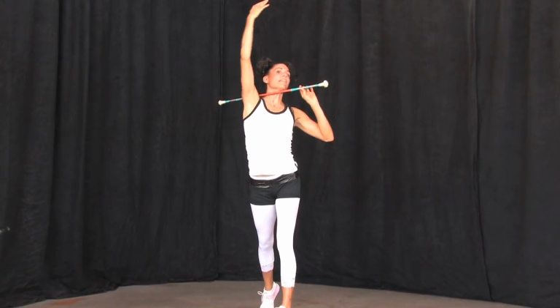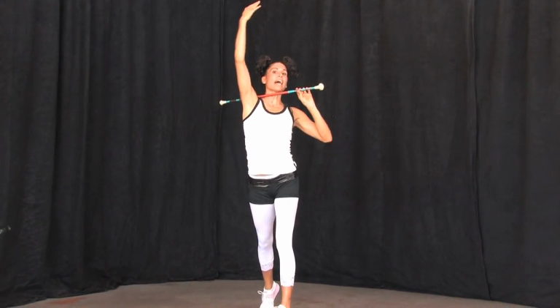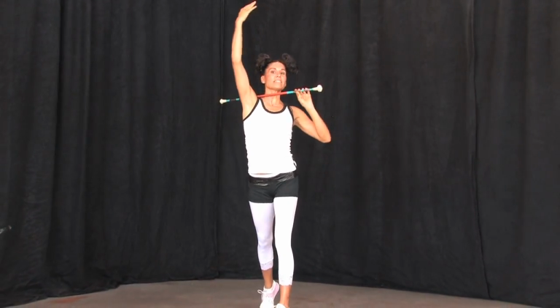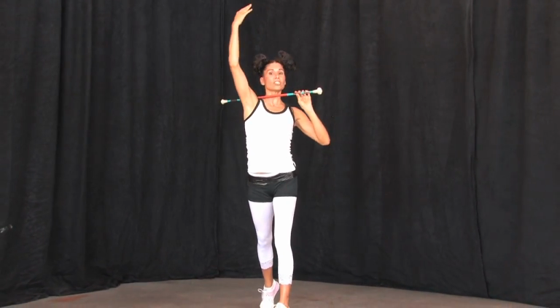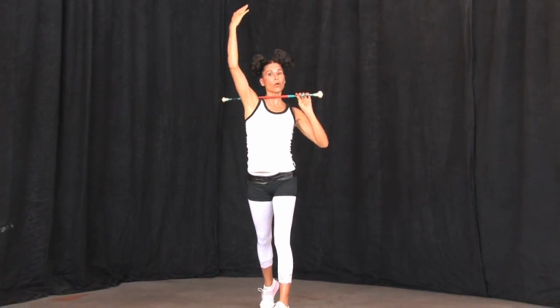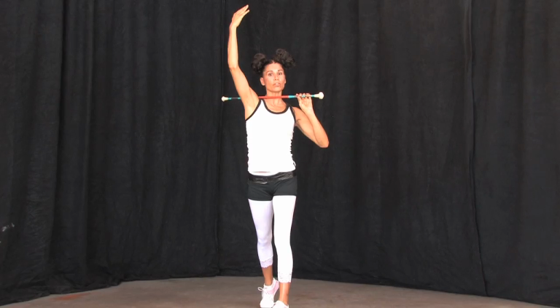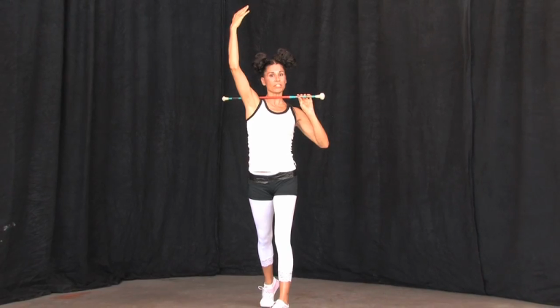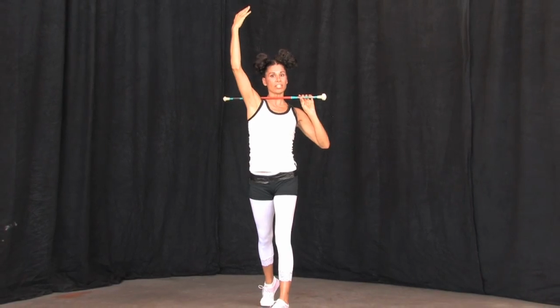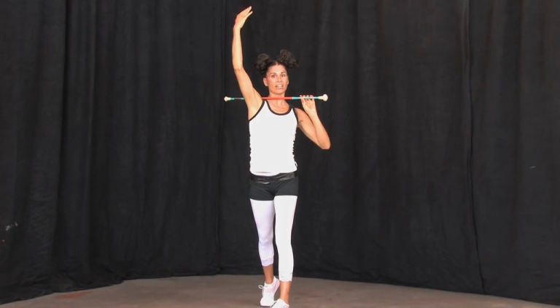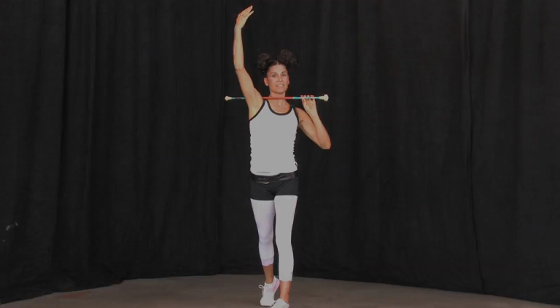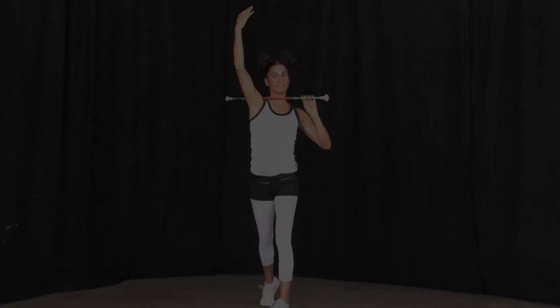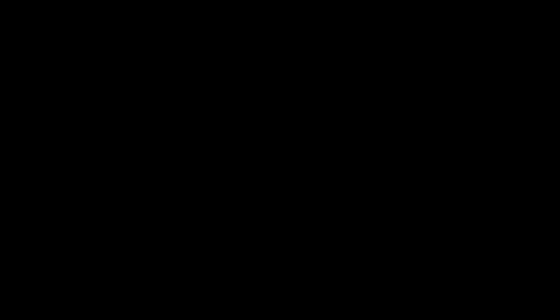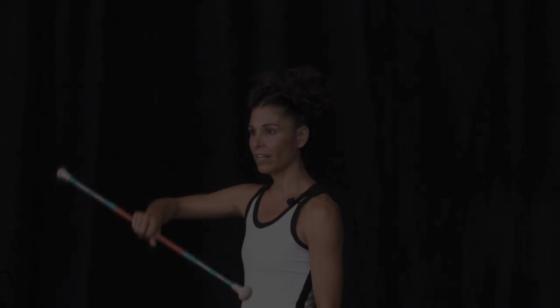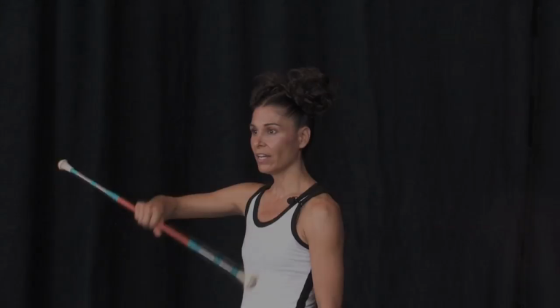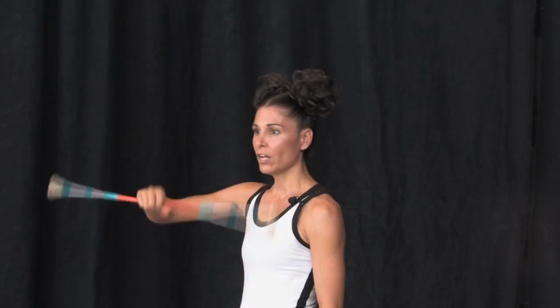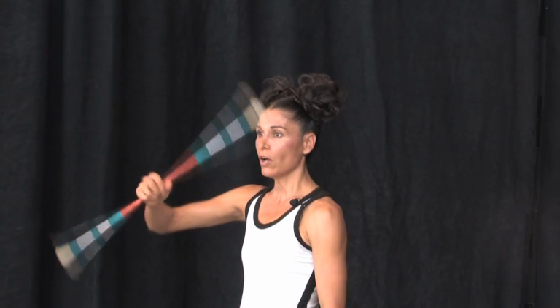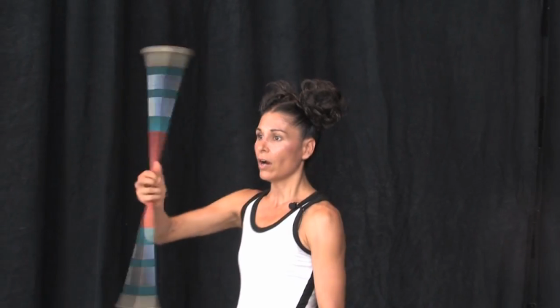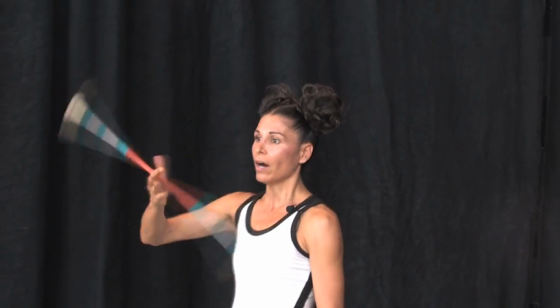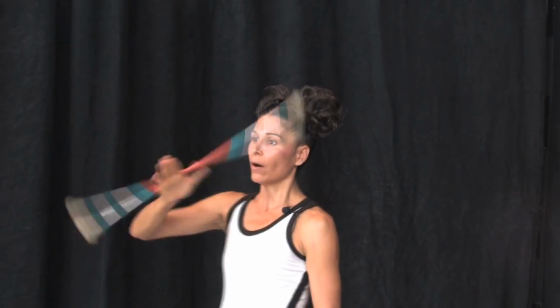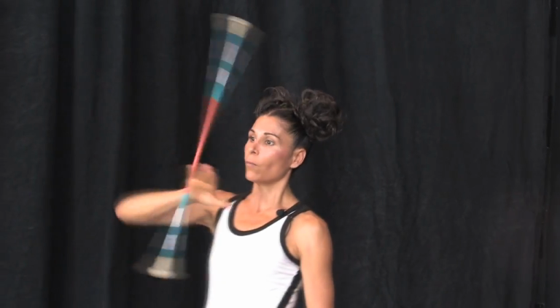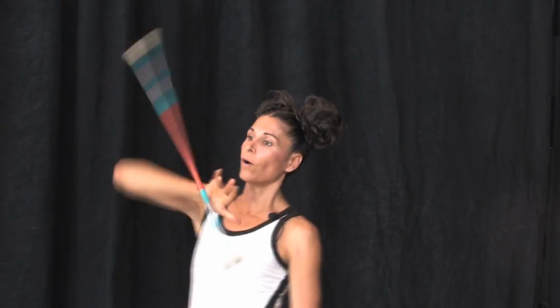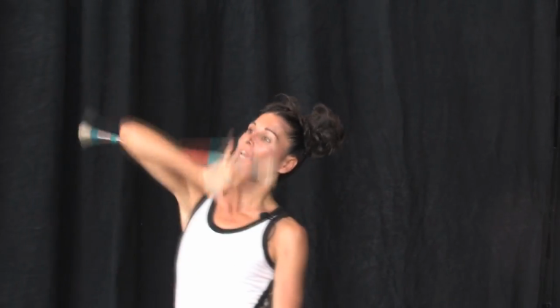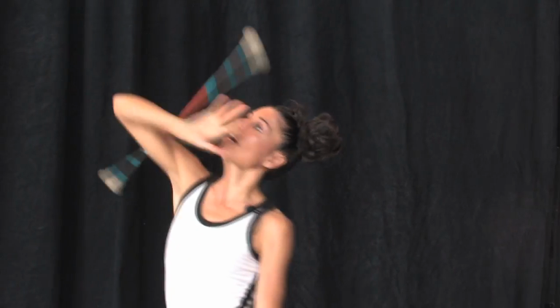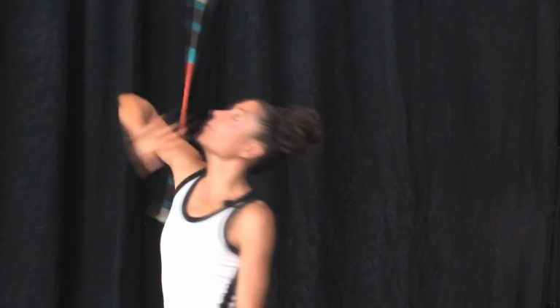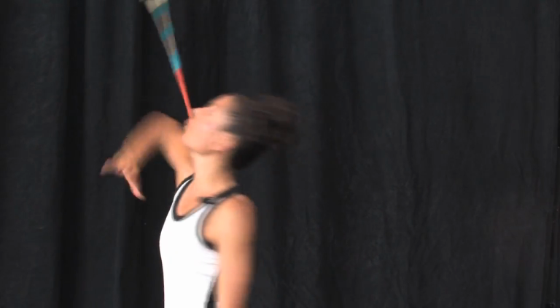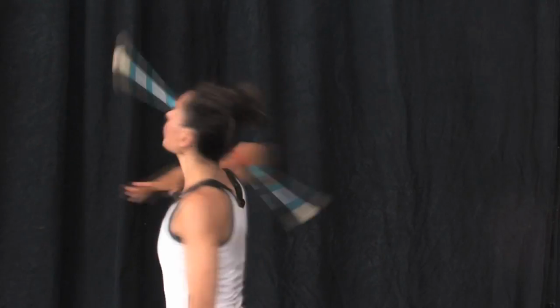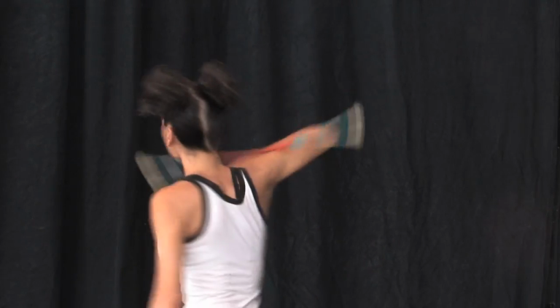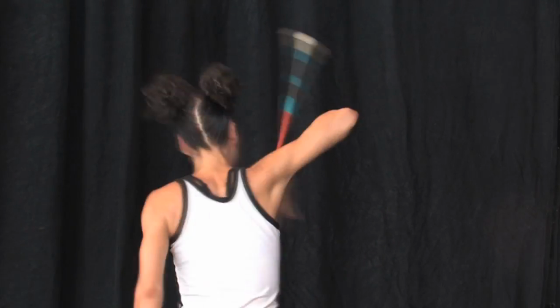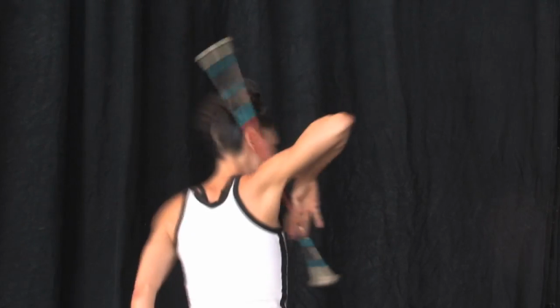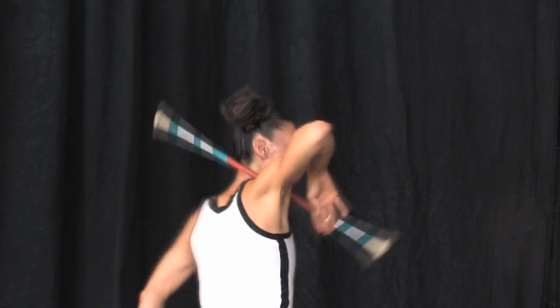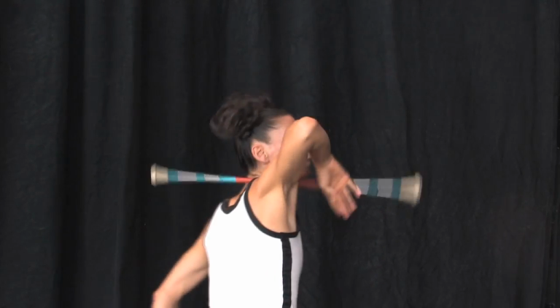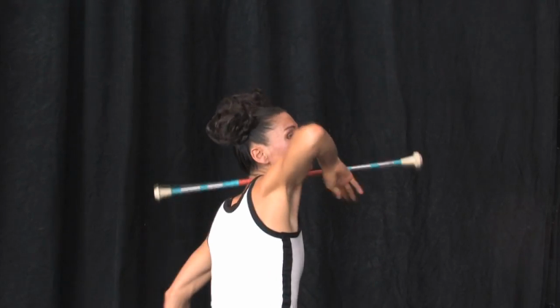That's the shoulder fishtail. Thank you.